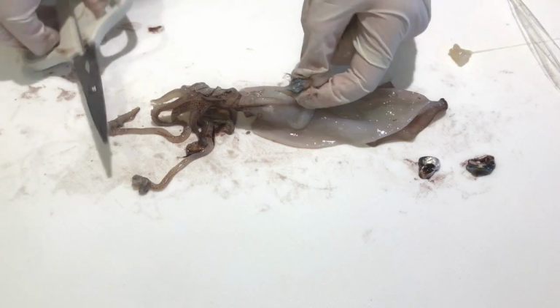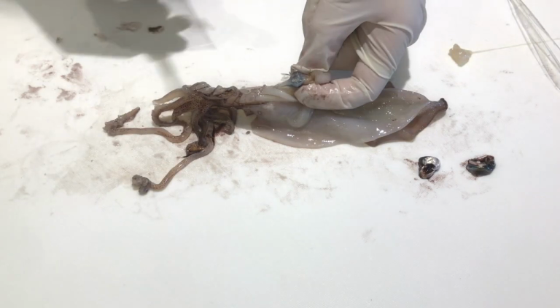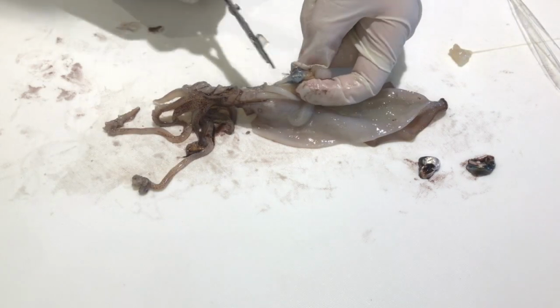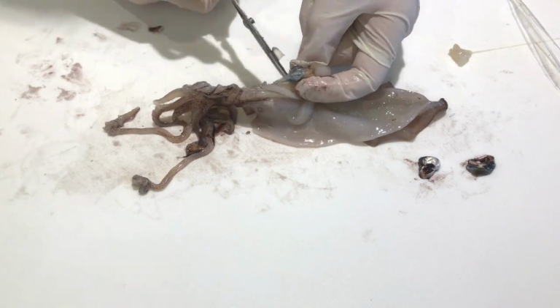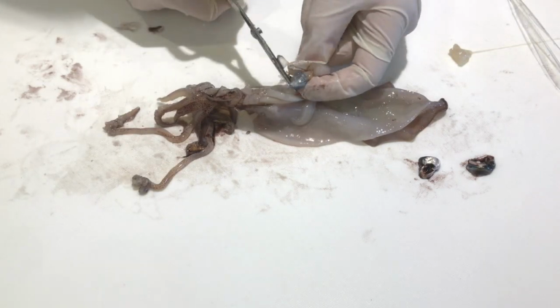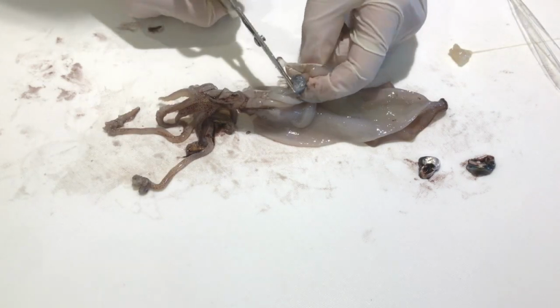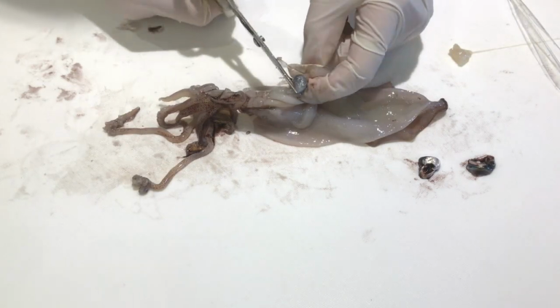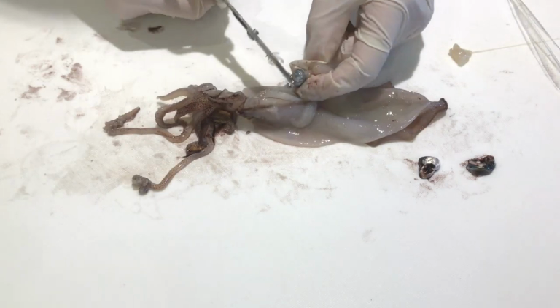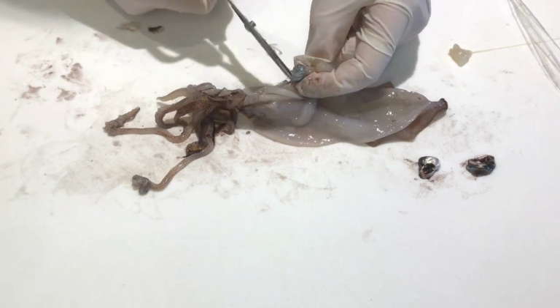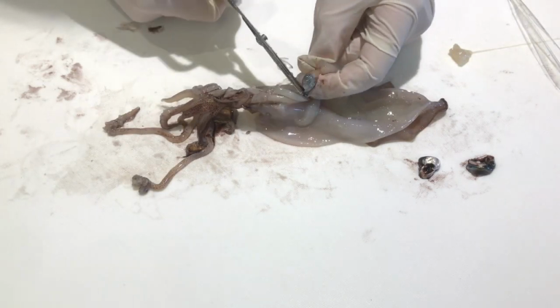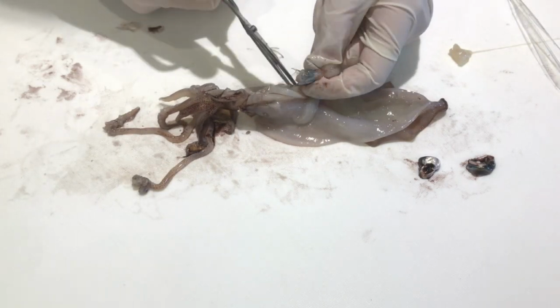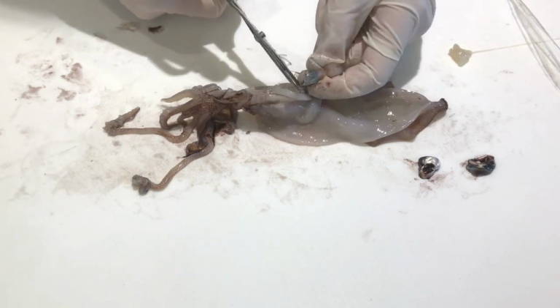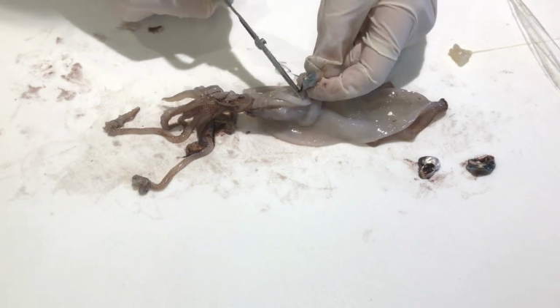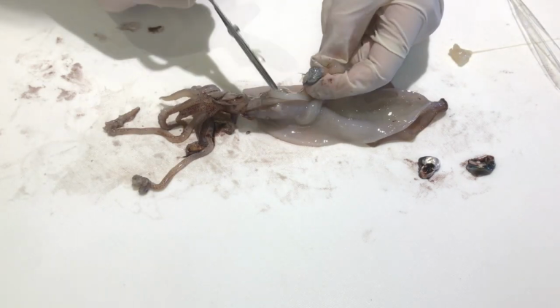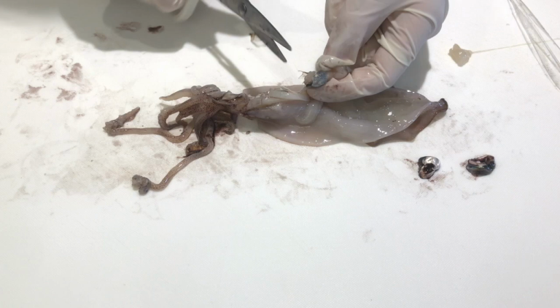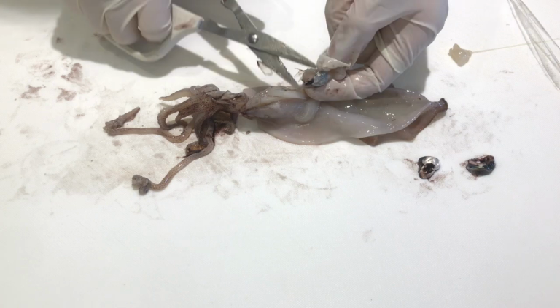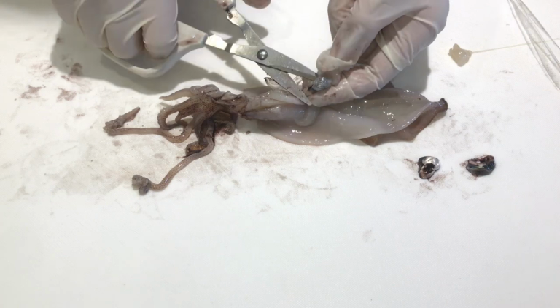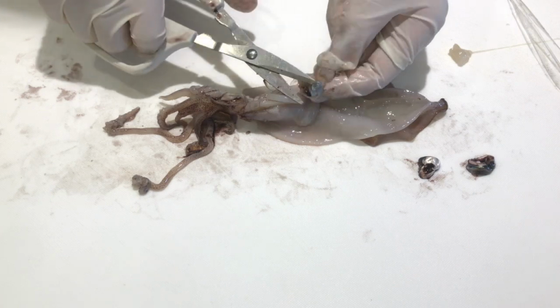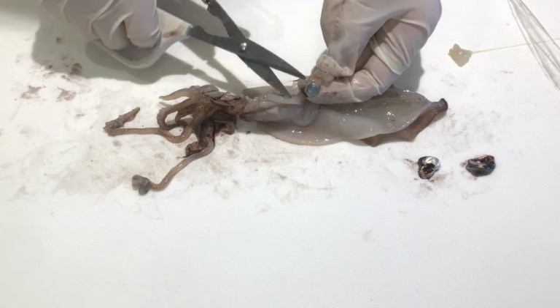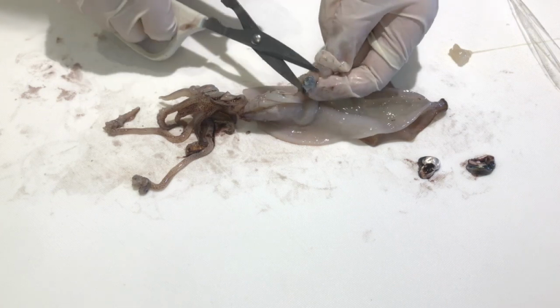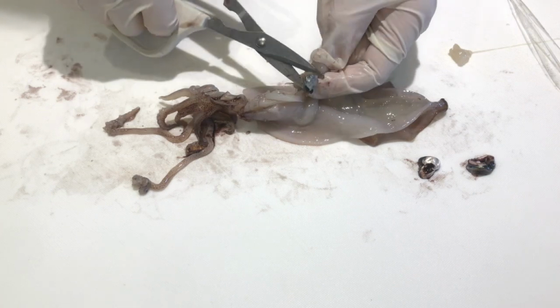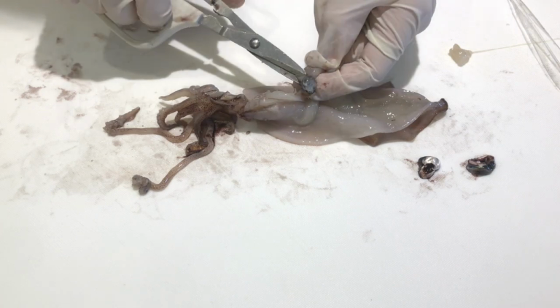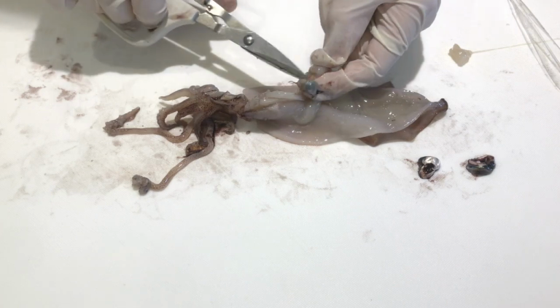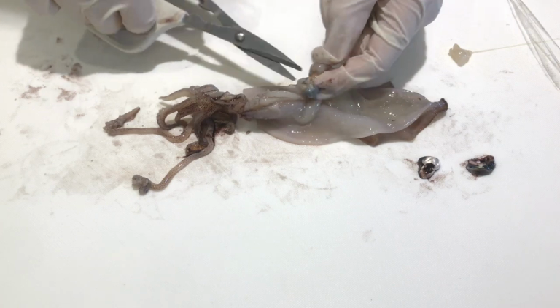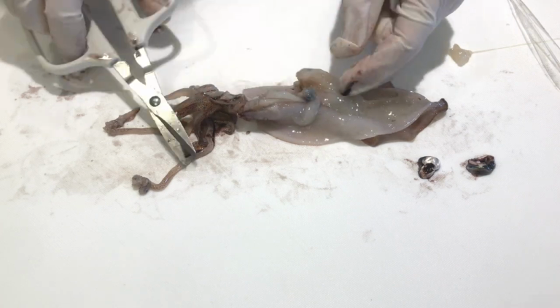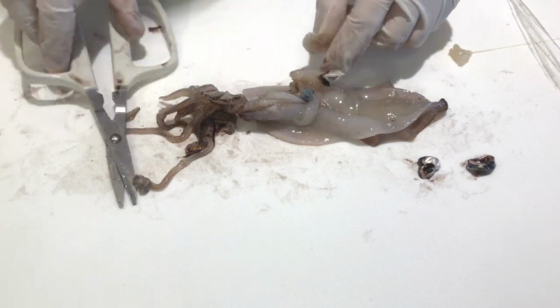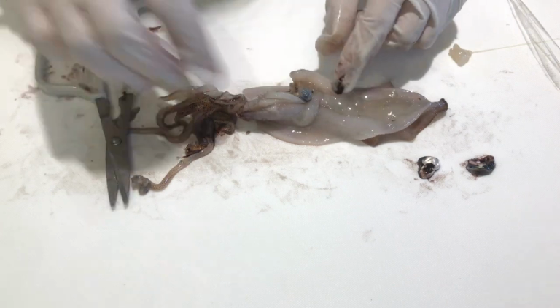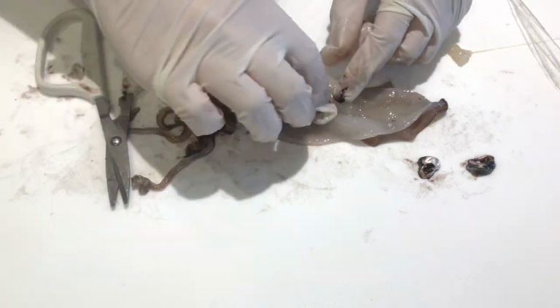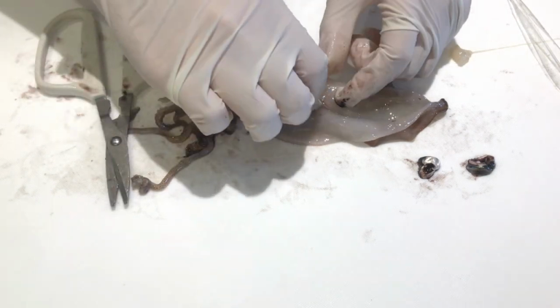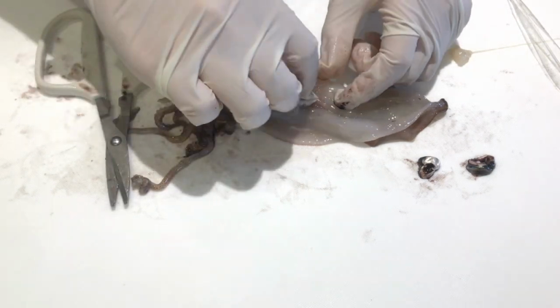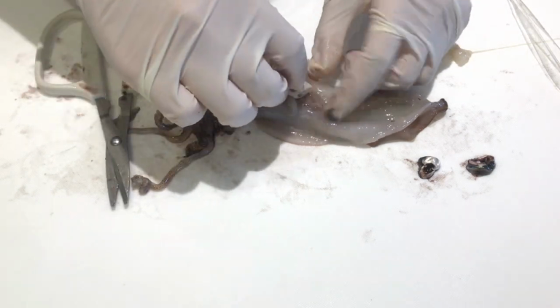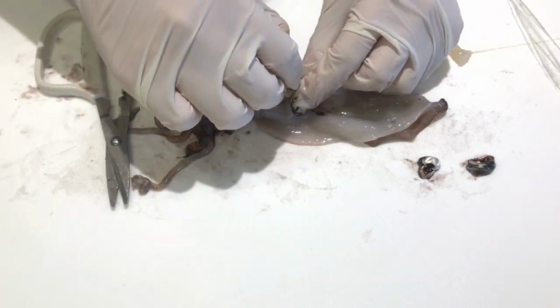Then I removed the ink sac, the silvery structure right in the middle of the squid's body.